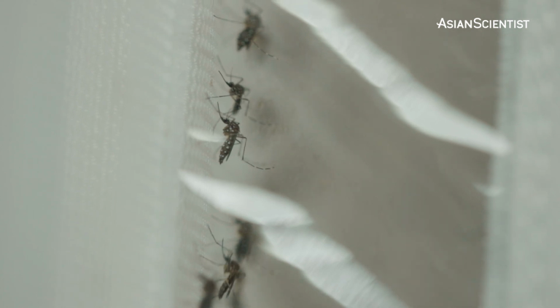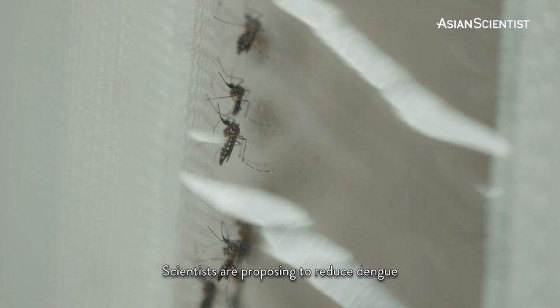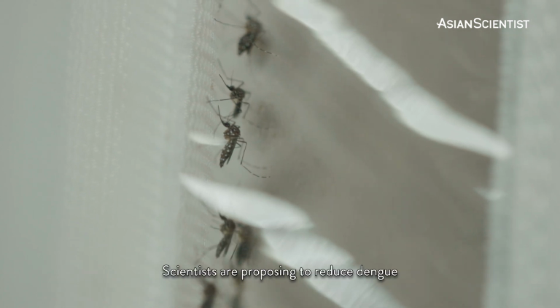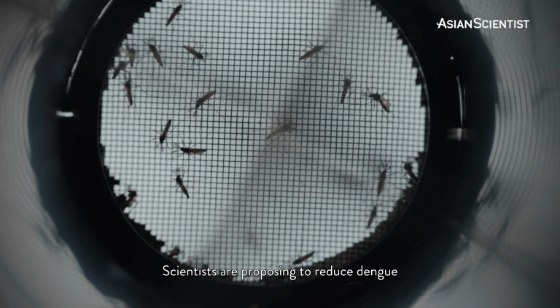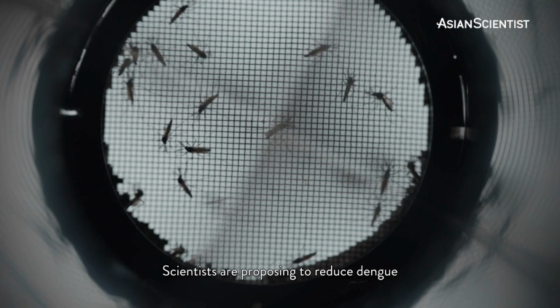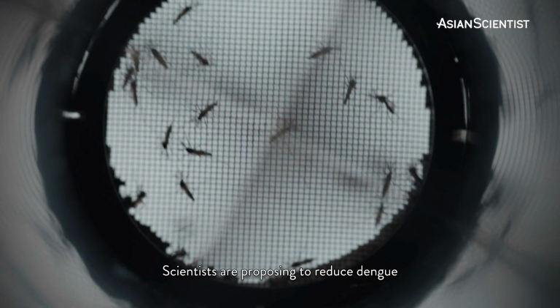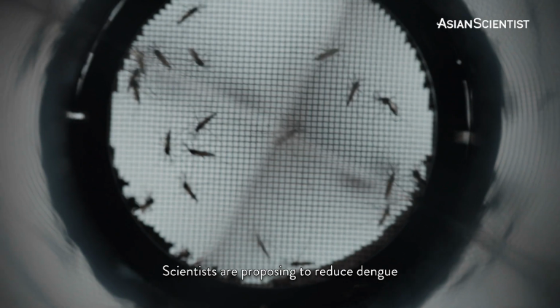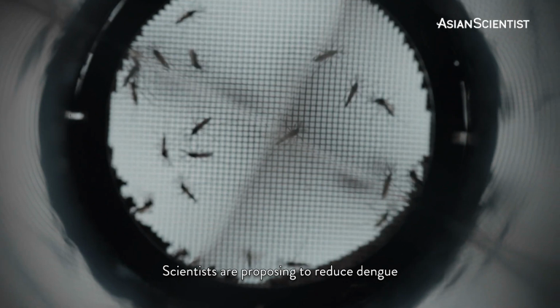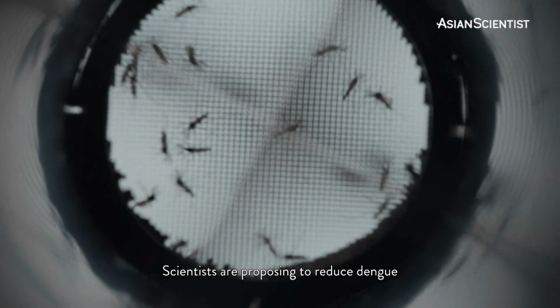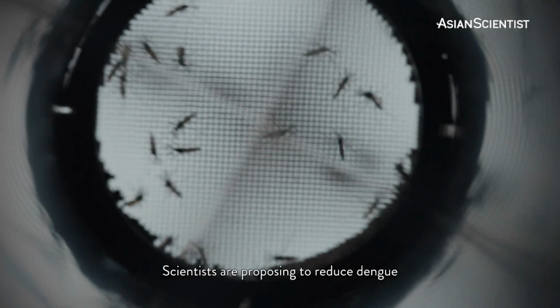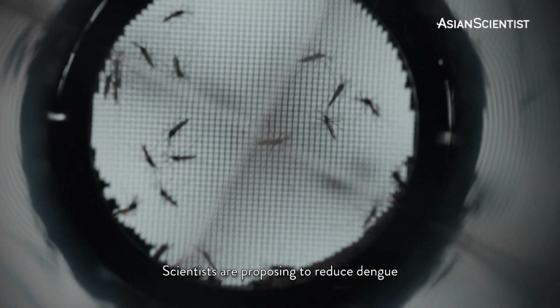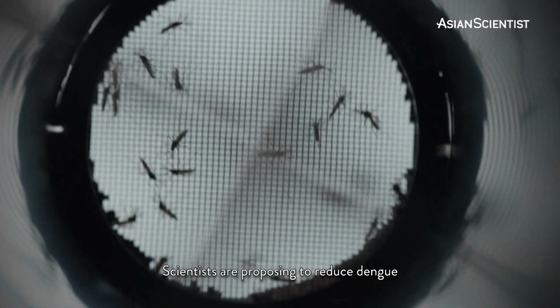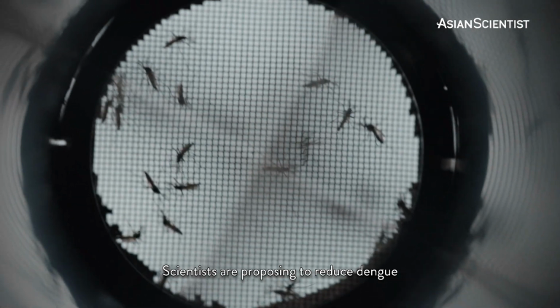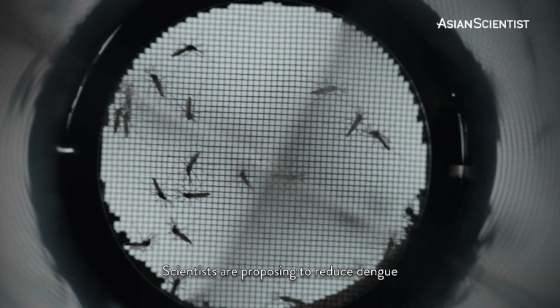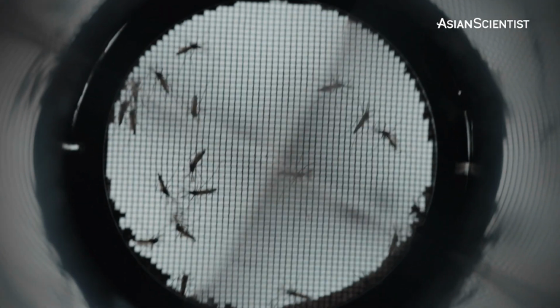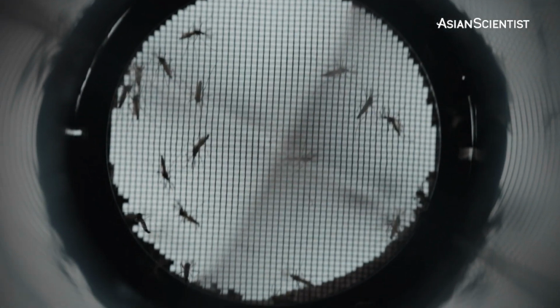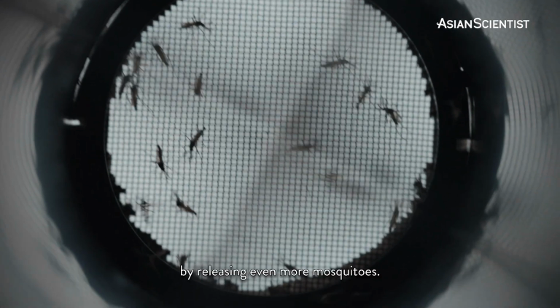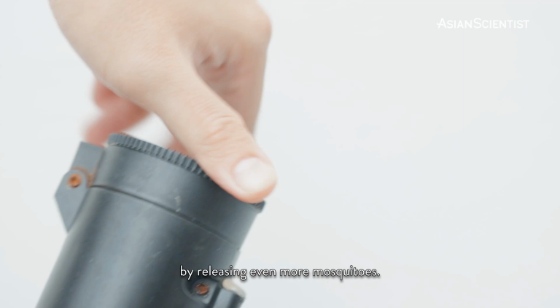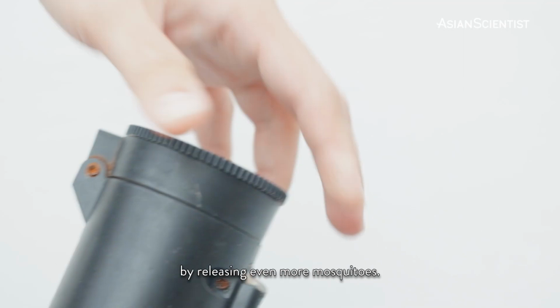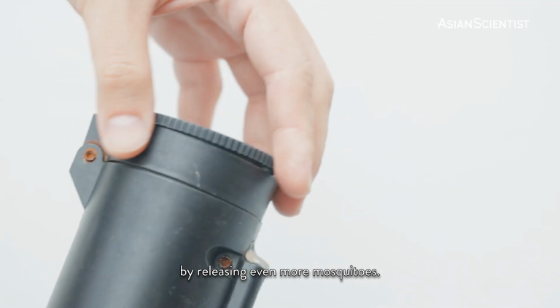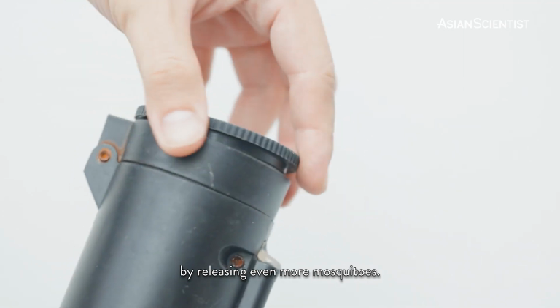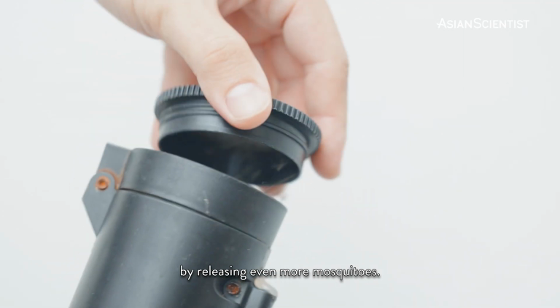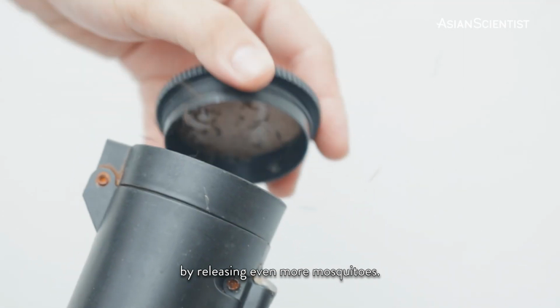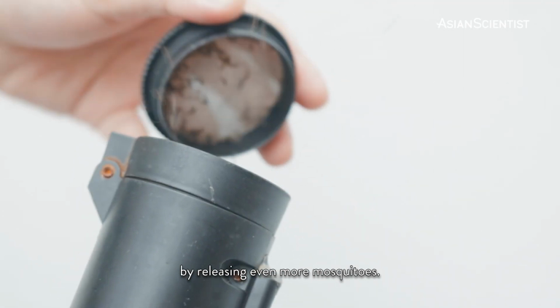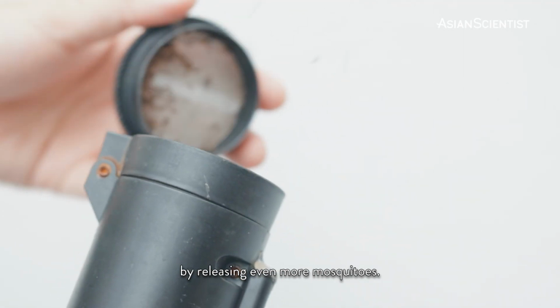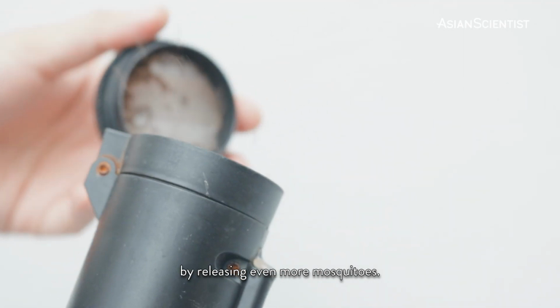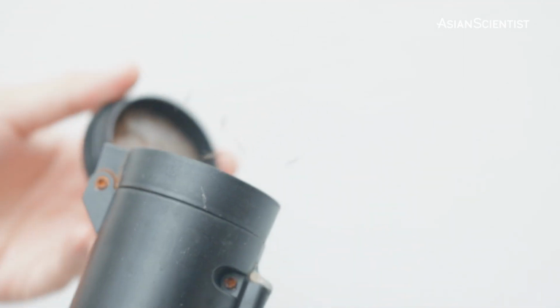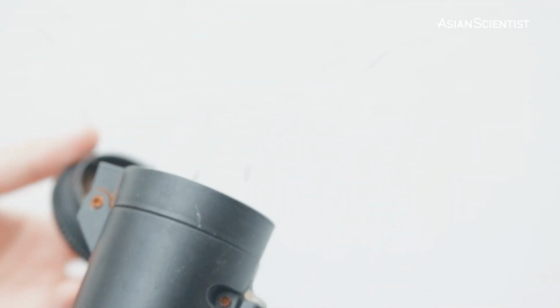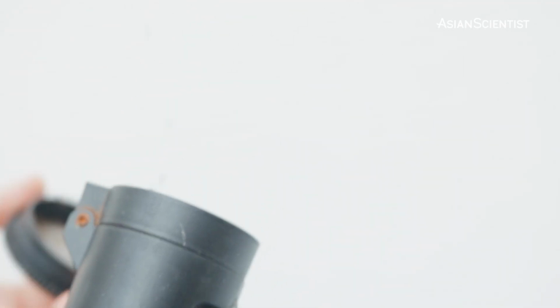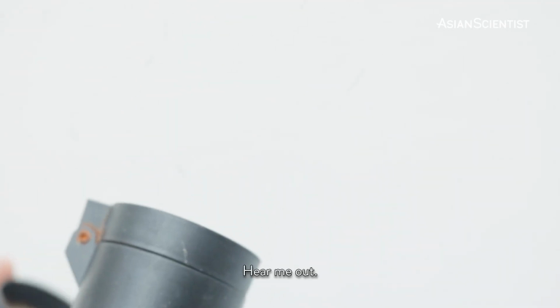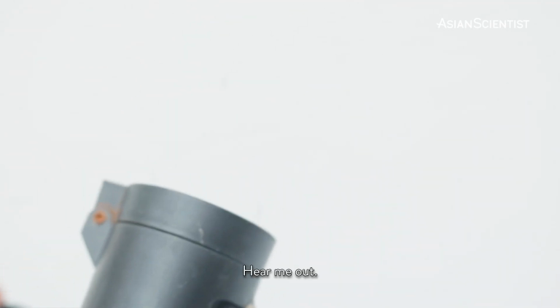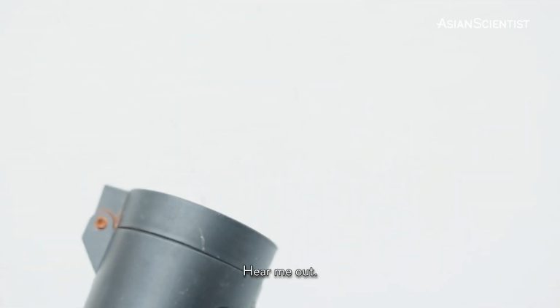Scientists are proposing to reduce dengue by releasing even more mosquitoes. Hear me out.